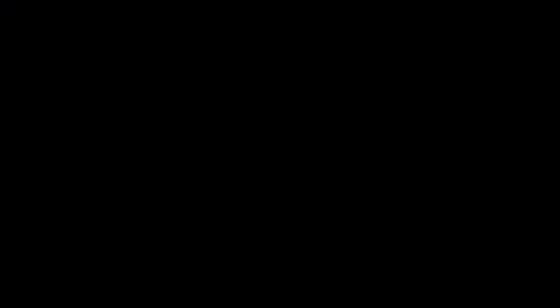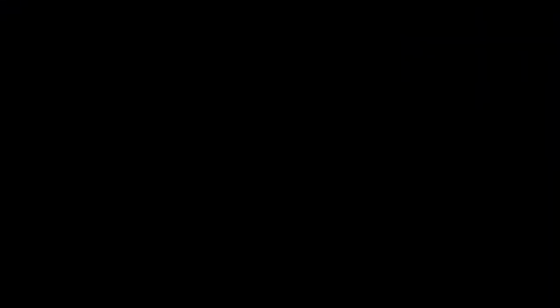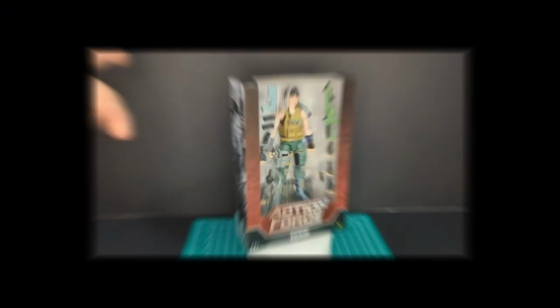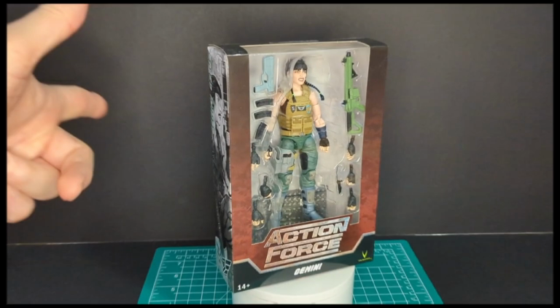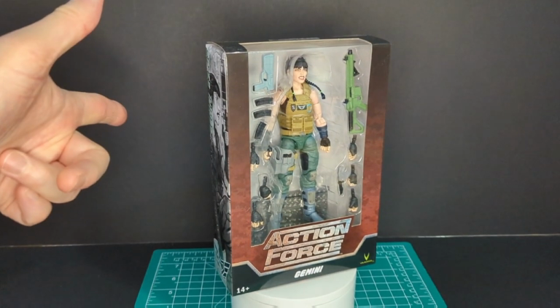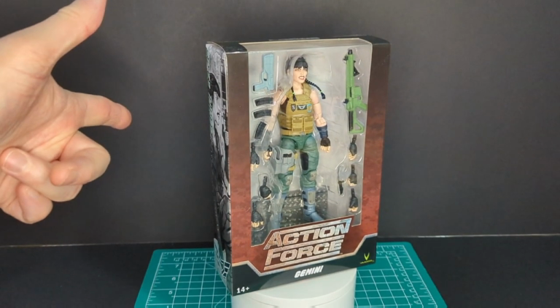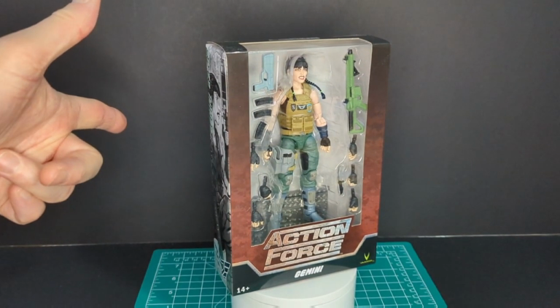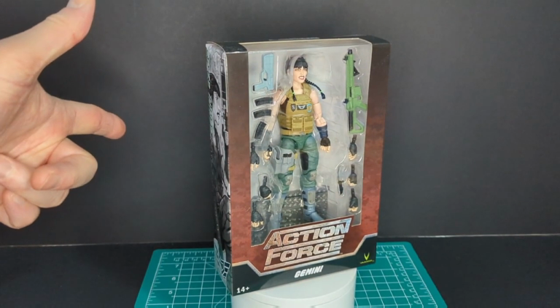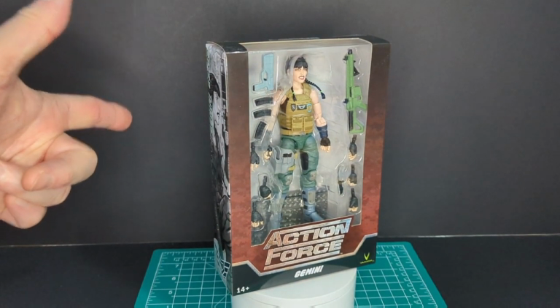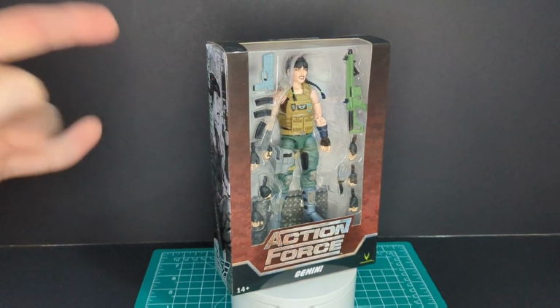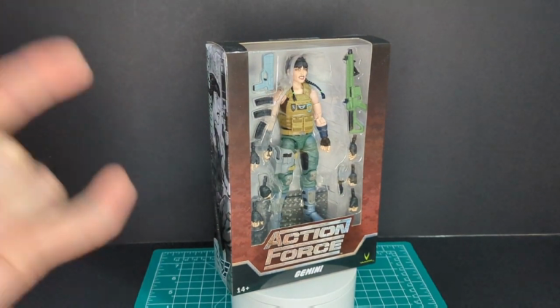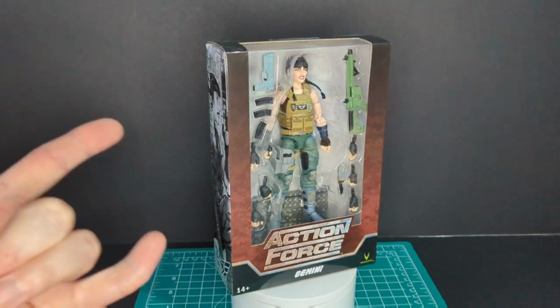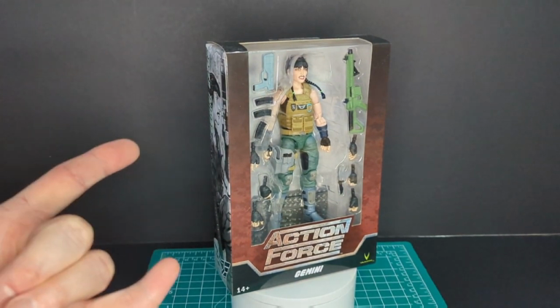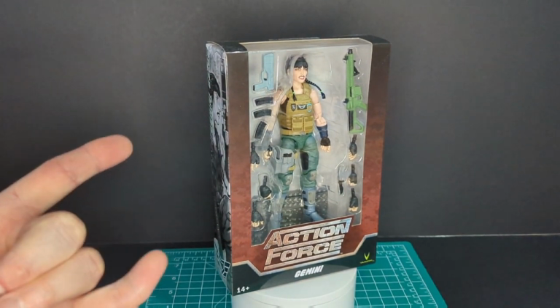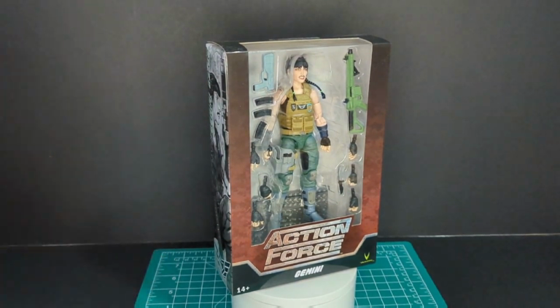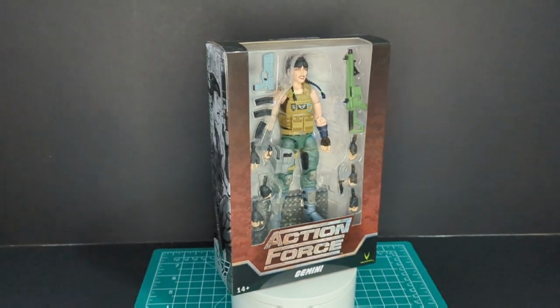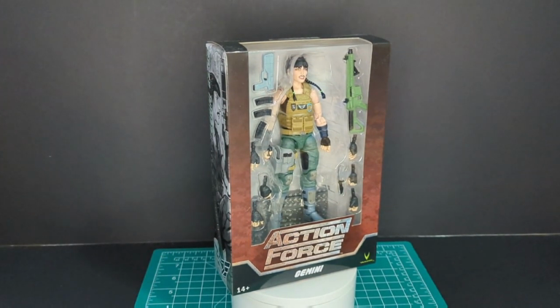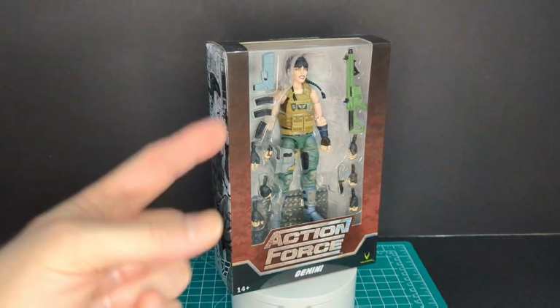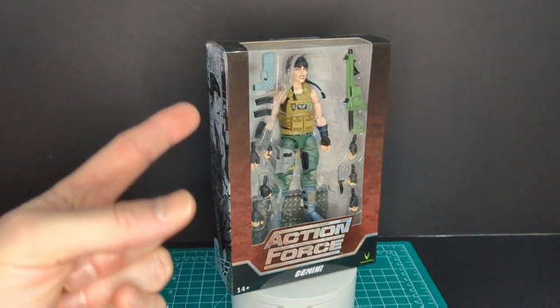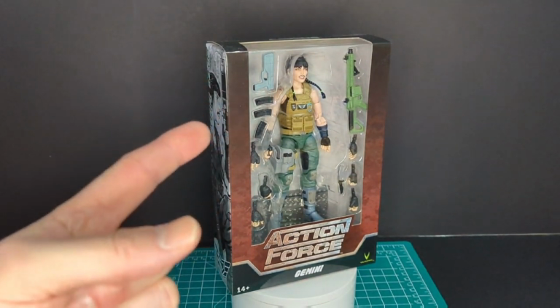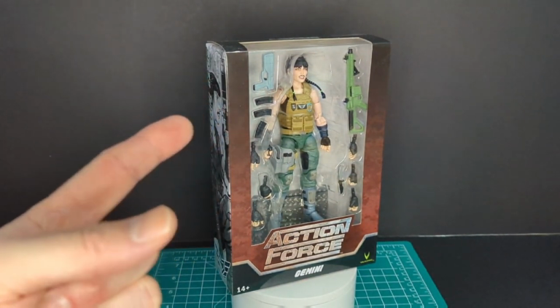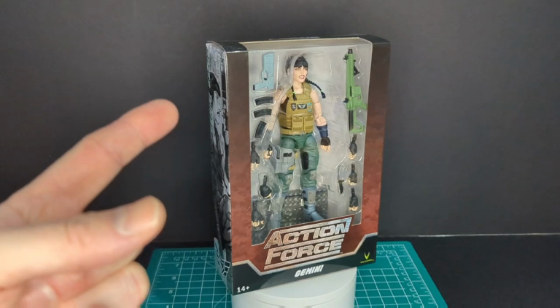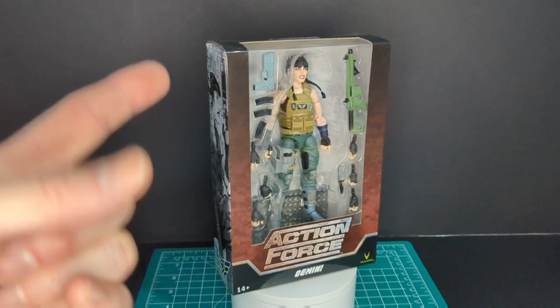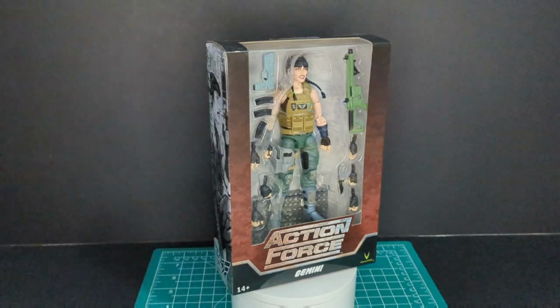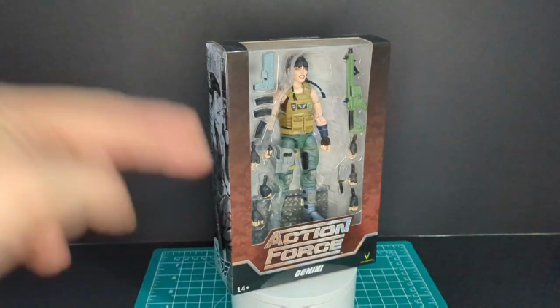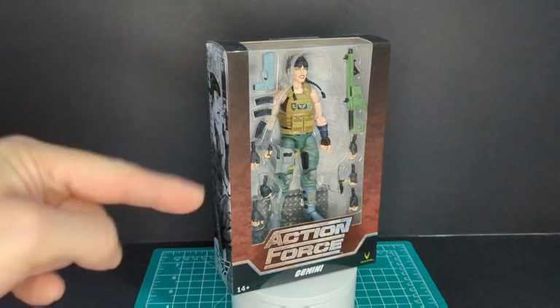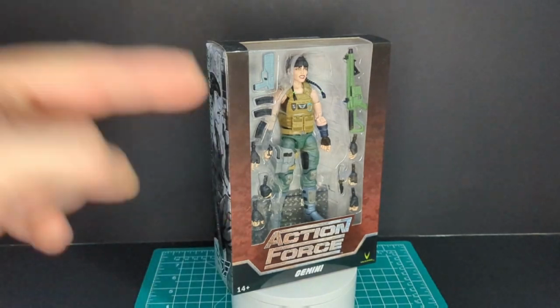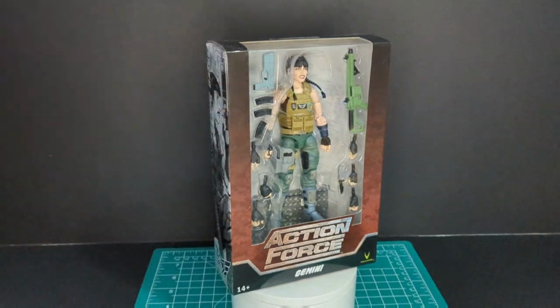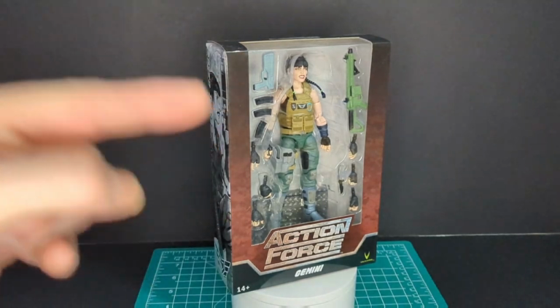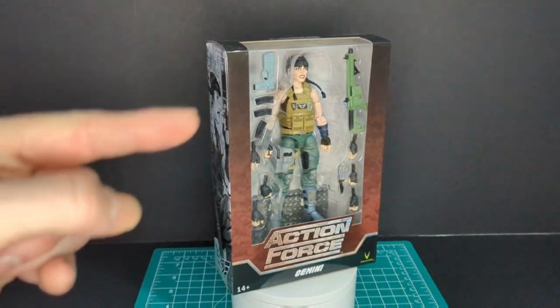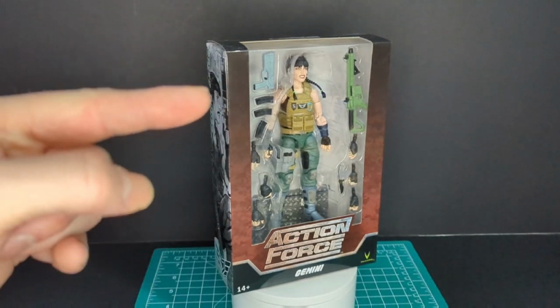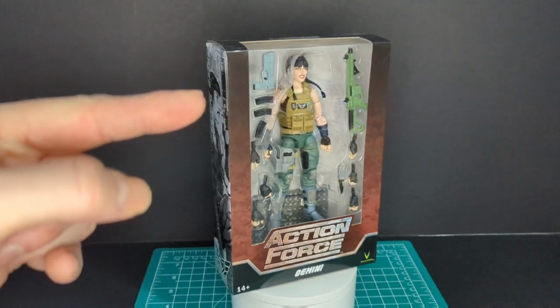Before we get started, big shout out to eCollectibles. Link will be in the description below.